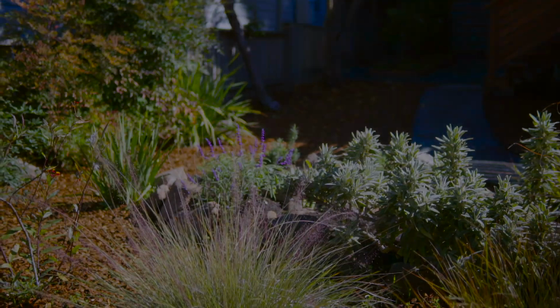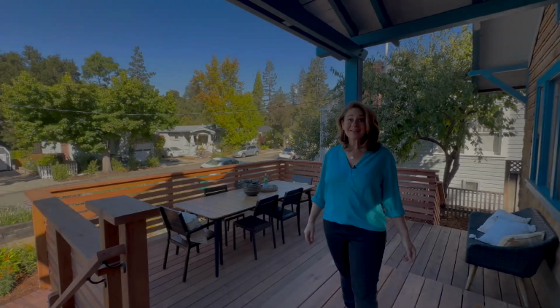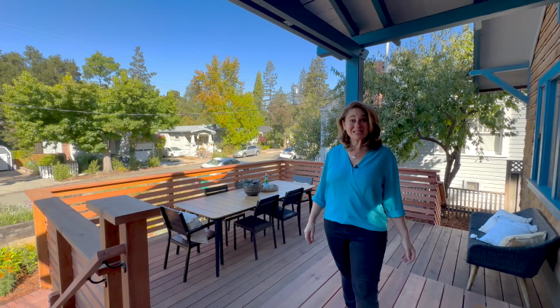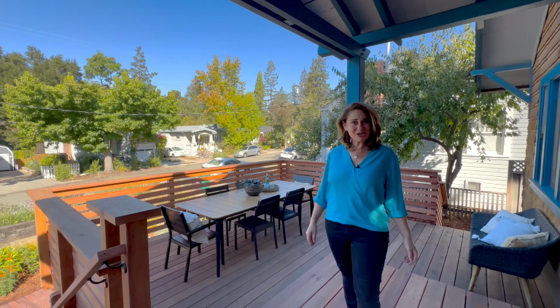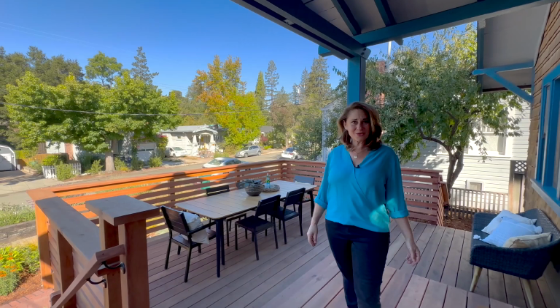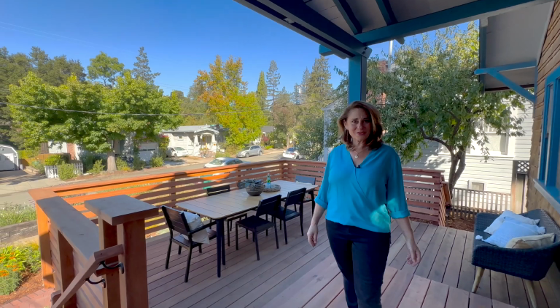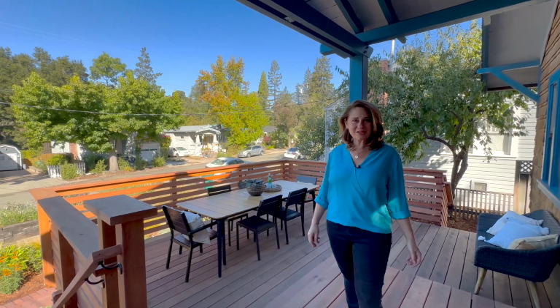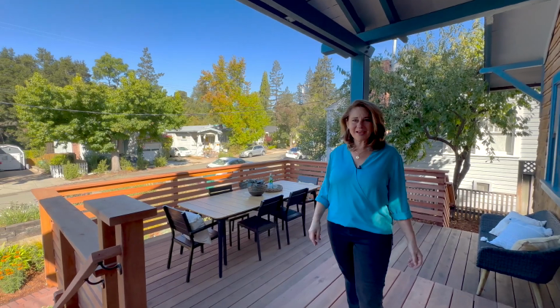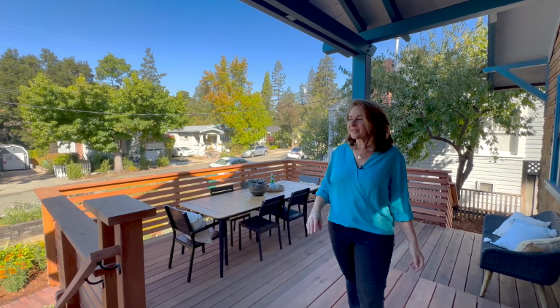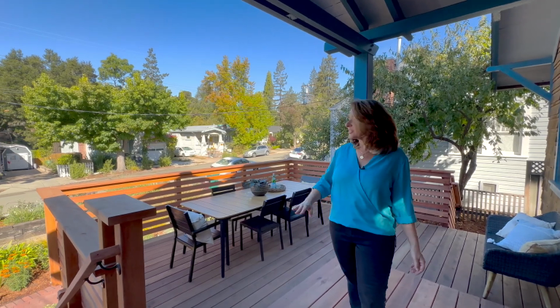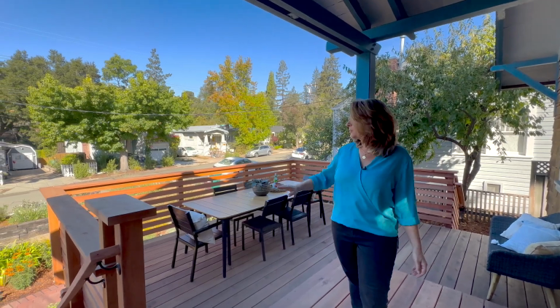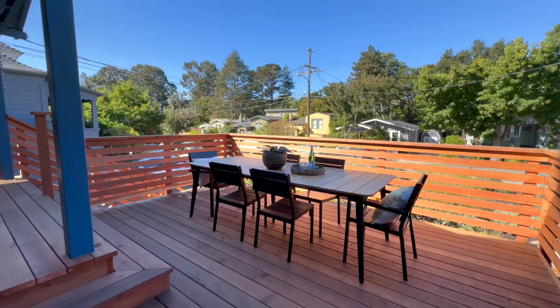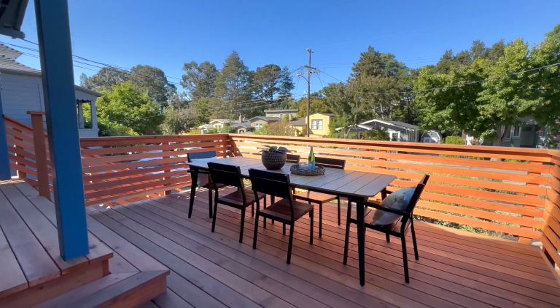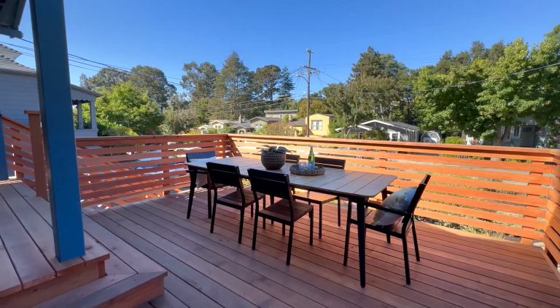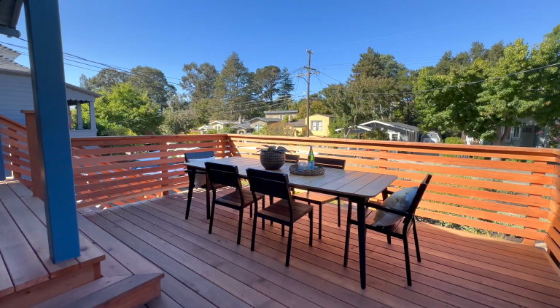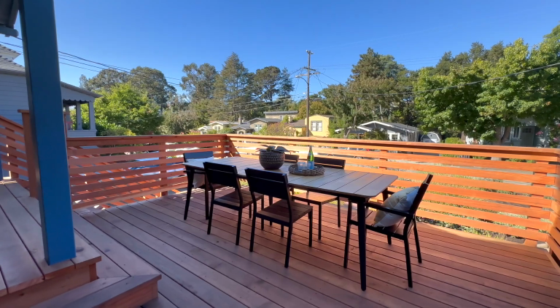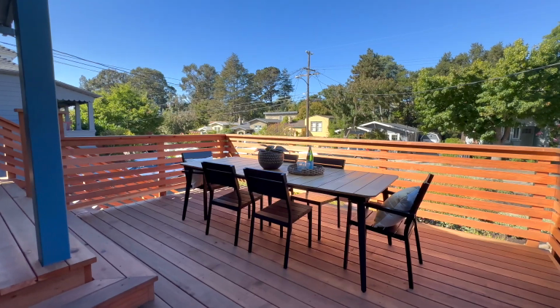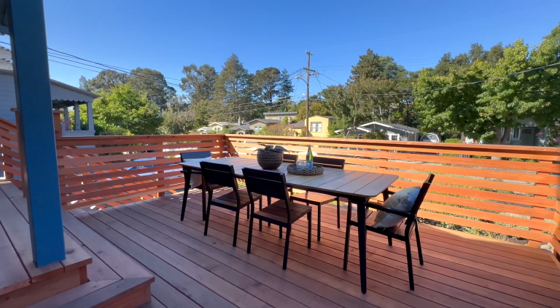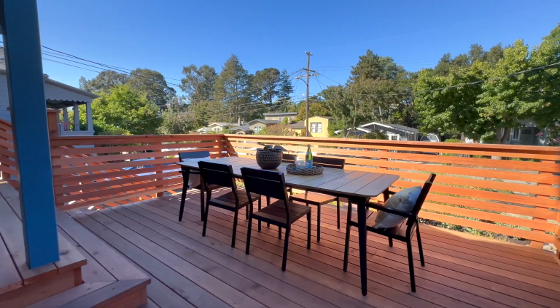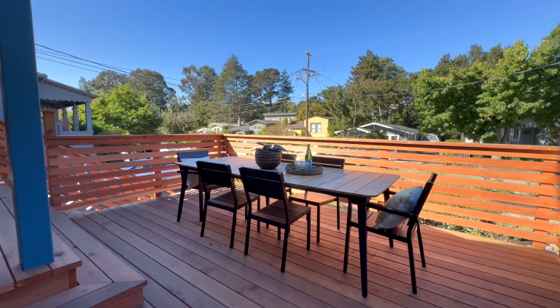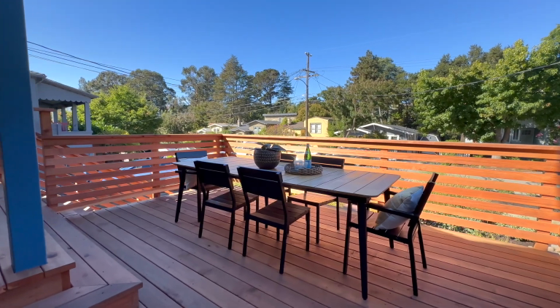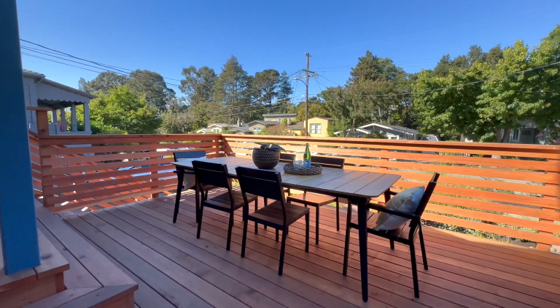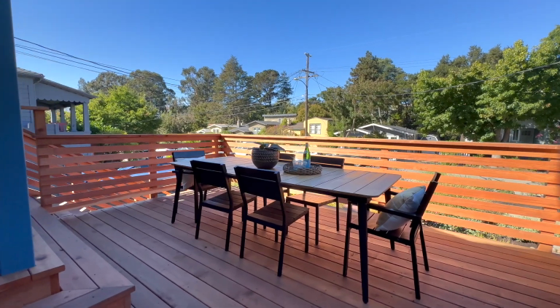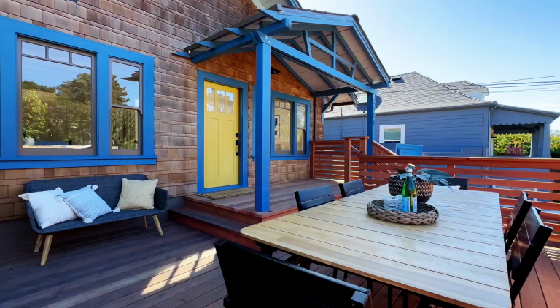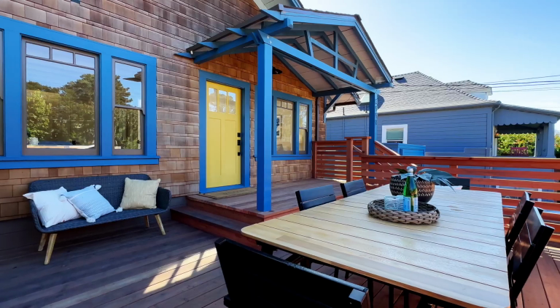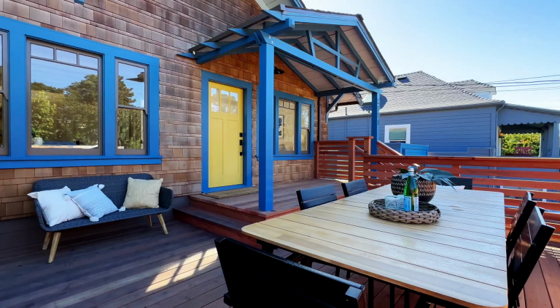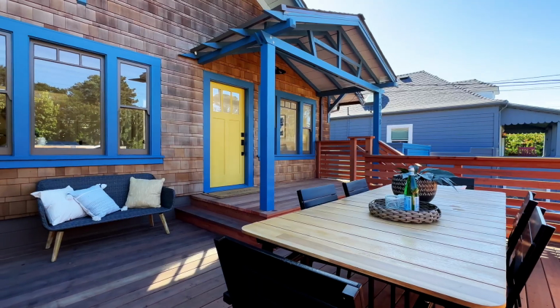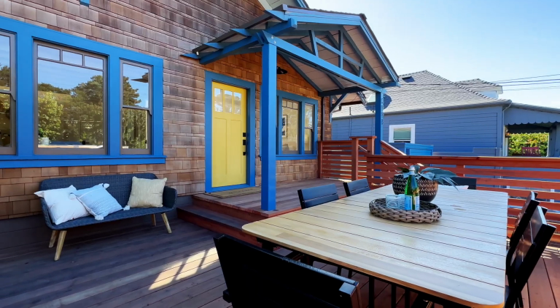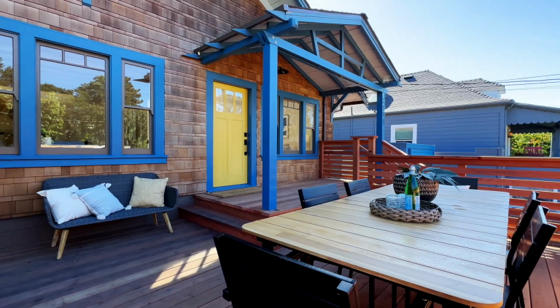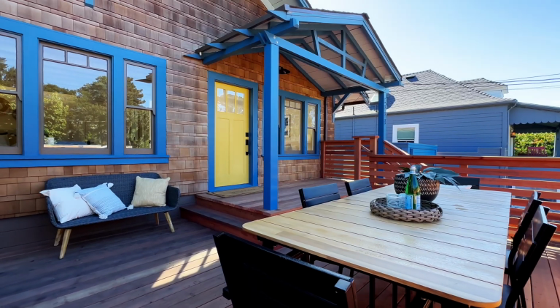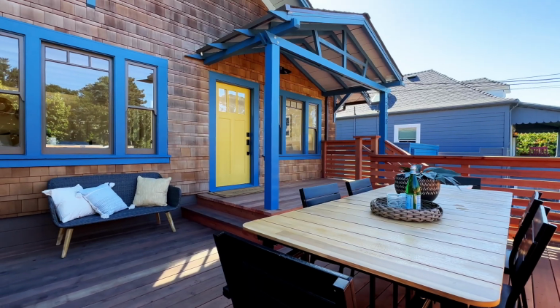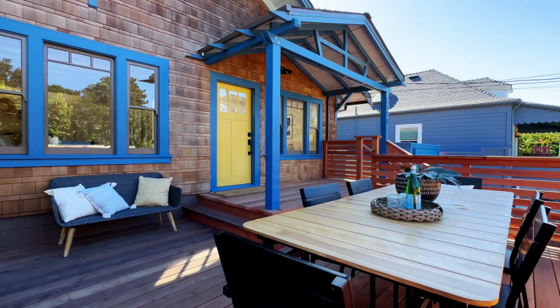Let's start with the front deck — this beautiful new redwood deck overlooking the garden. It's a great place to entertain.